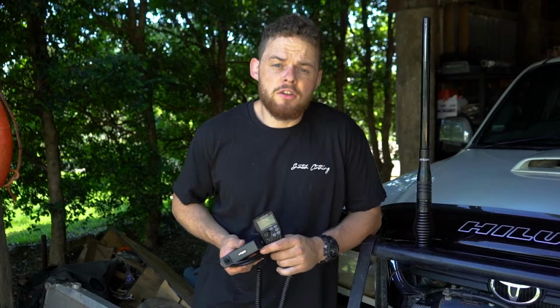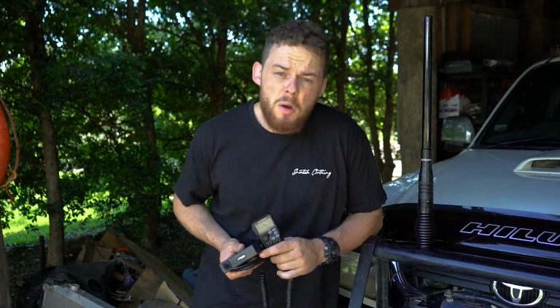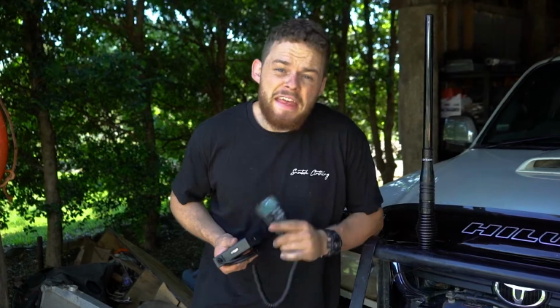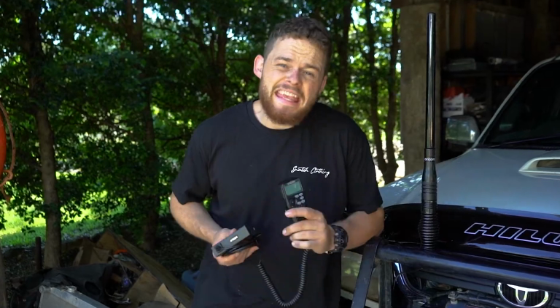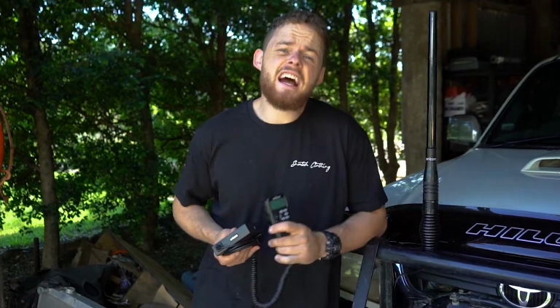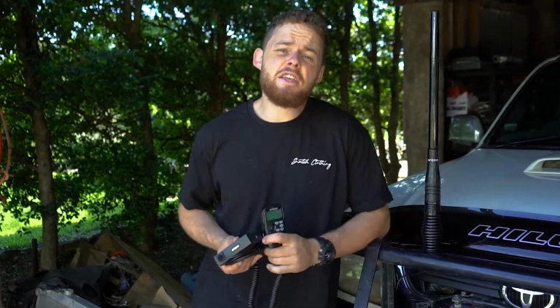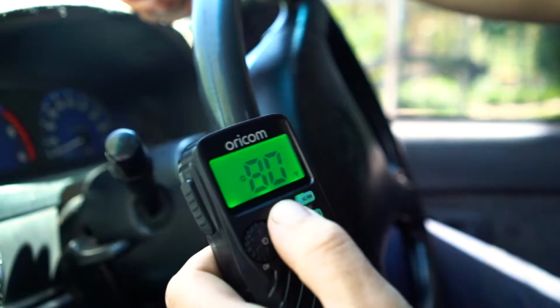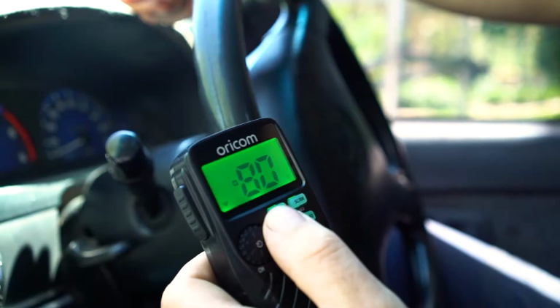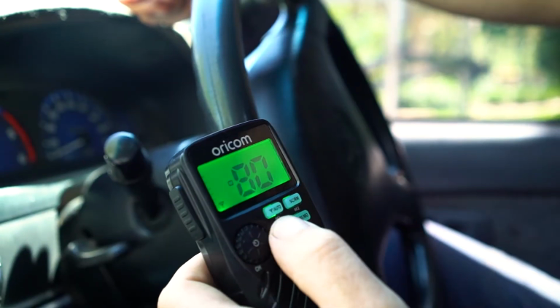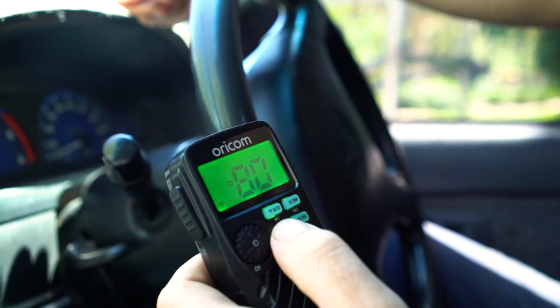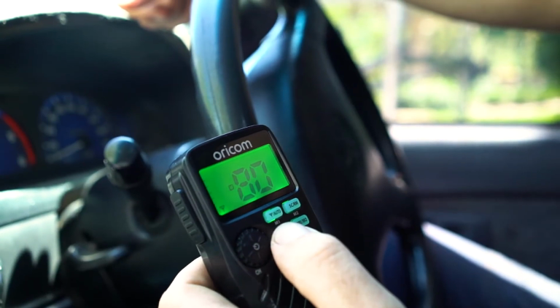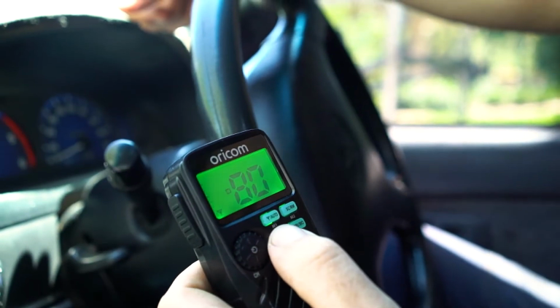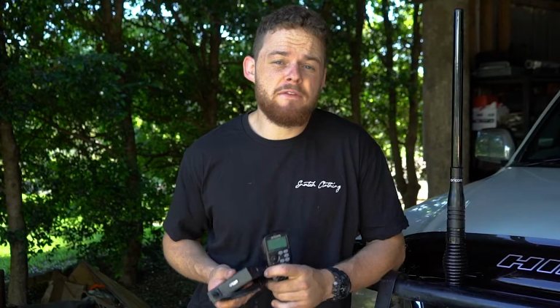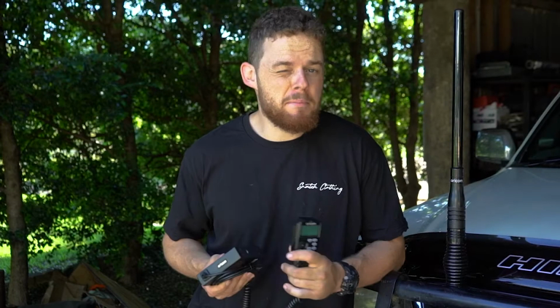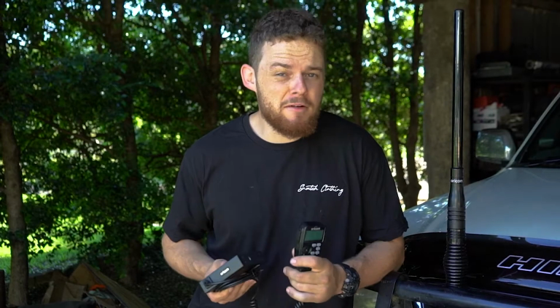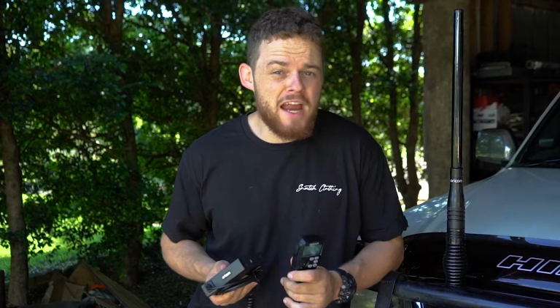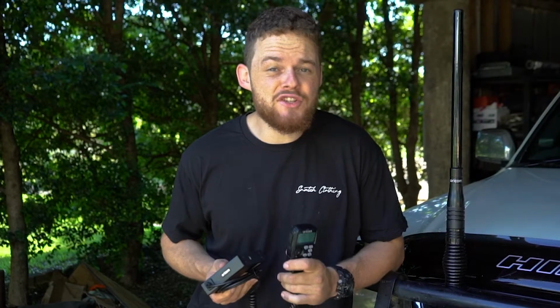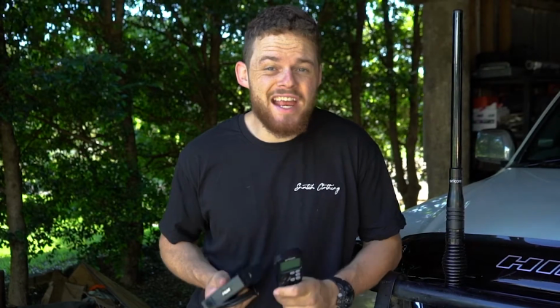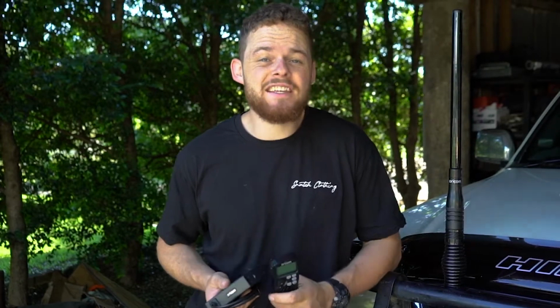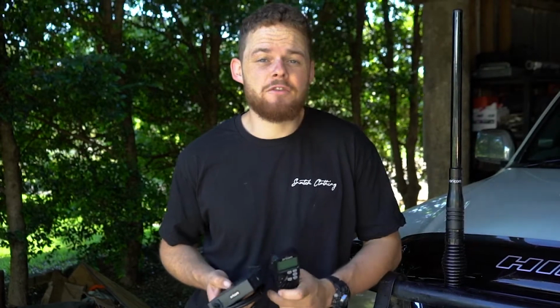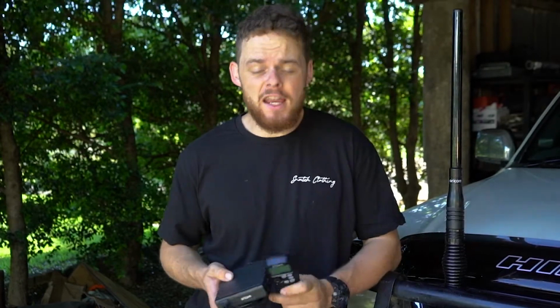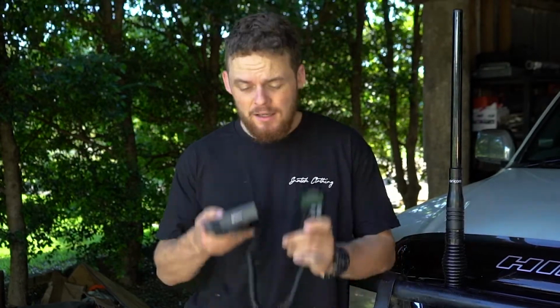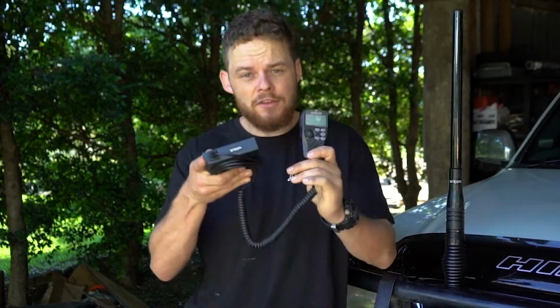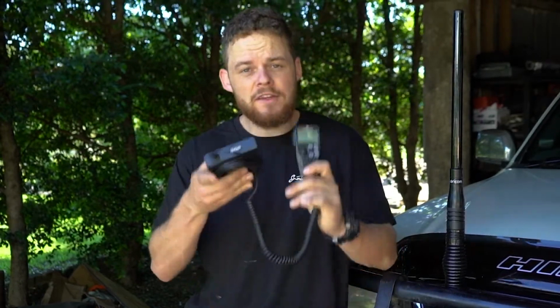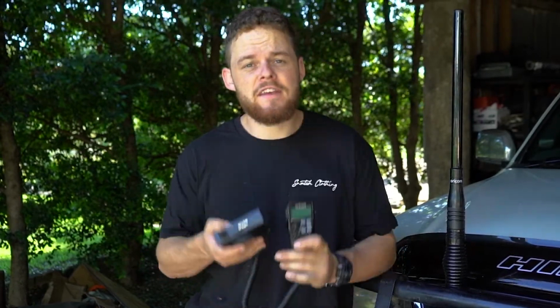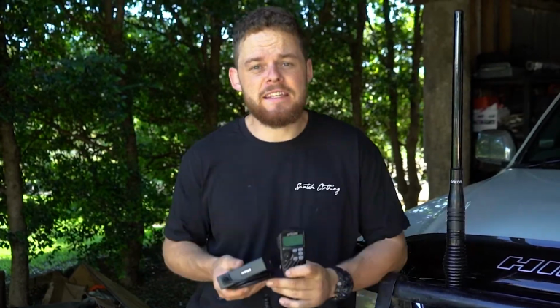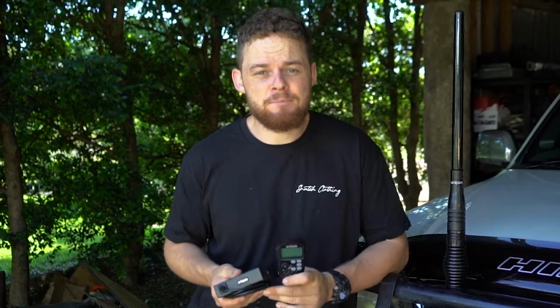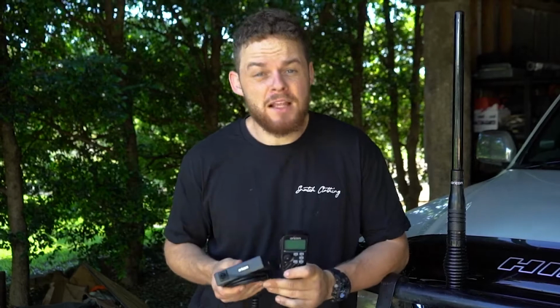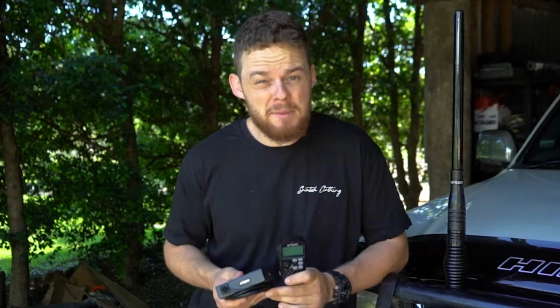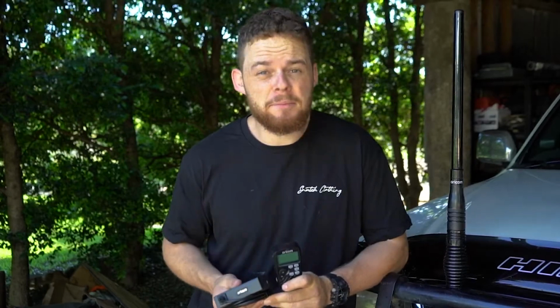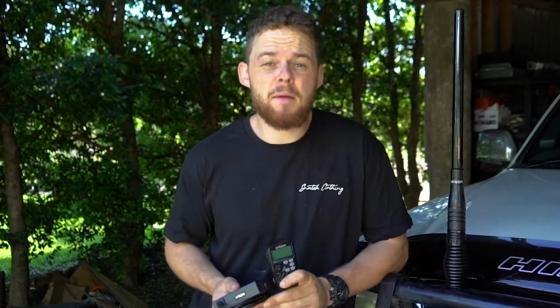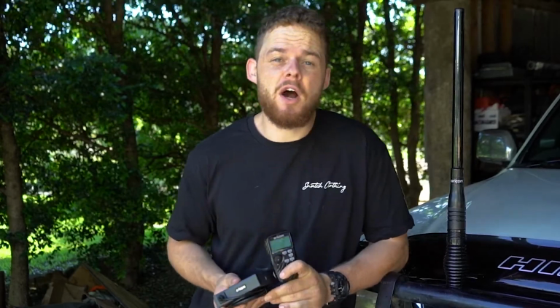No other in-car UHF on the market will give you better range in any terrain than this kit. Let me explain why.